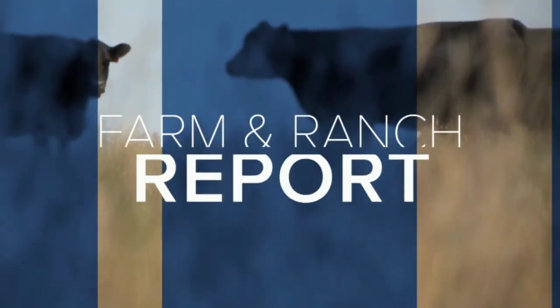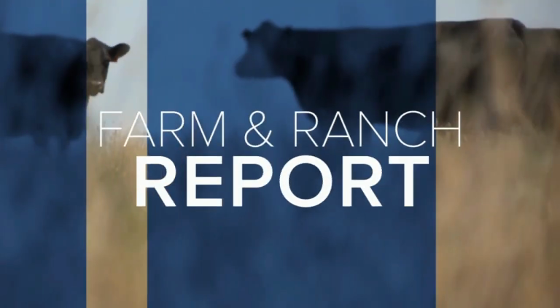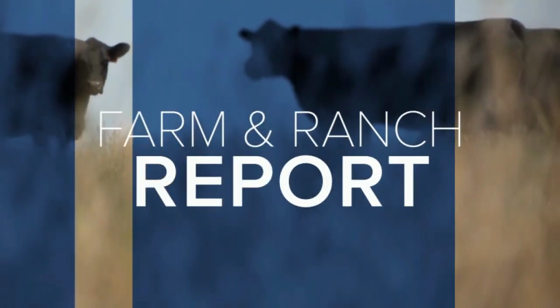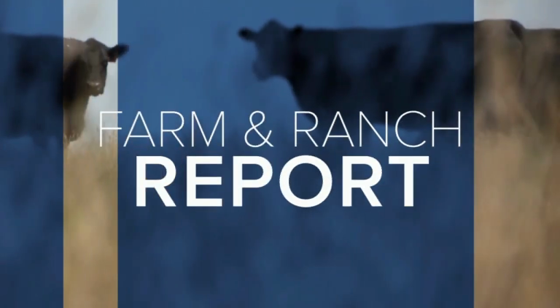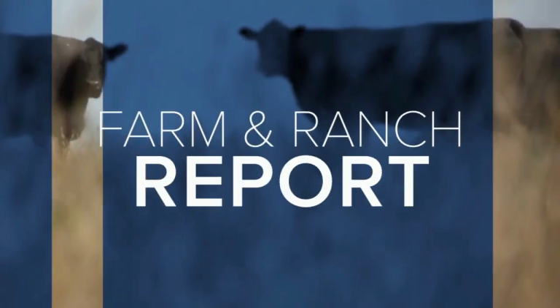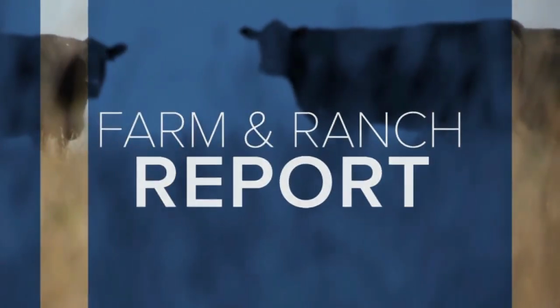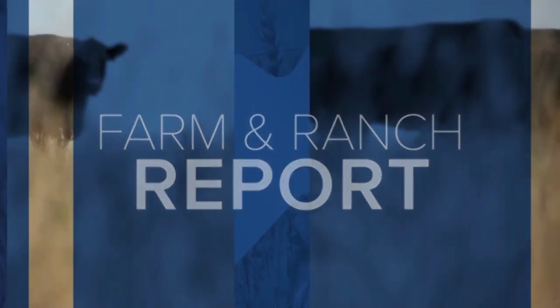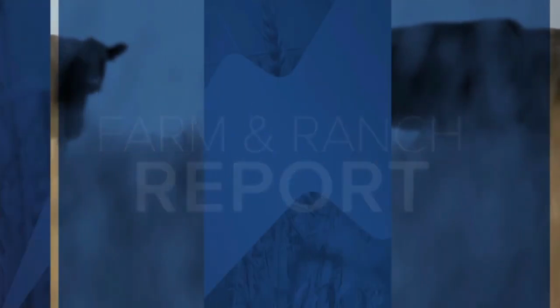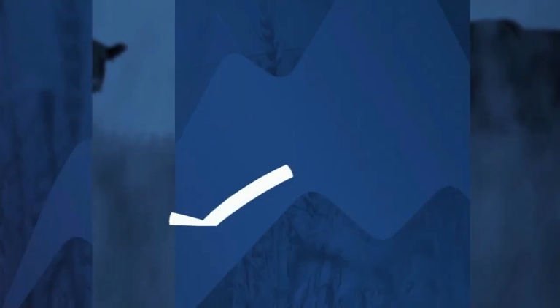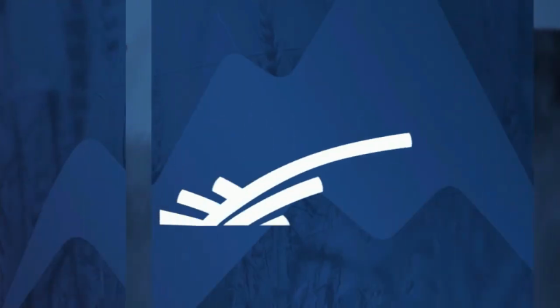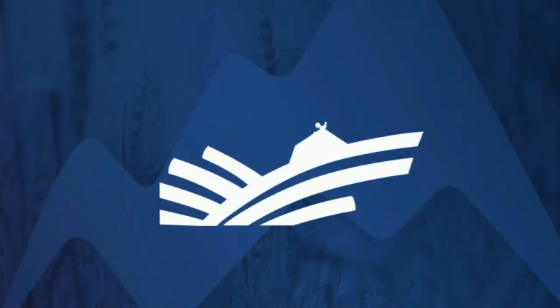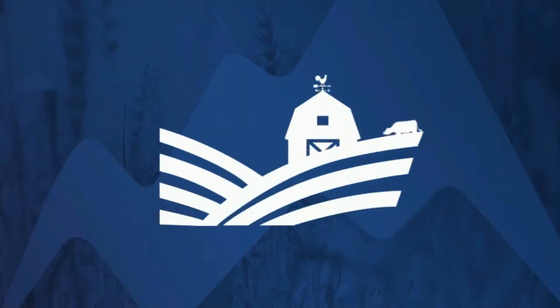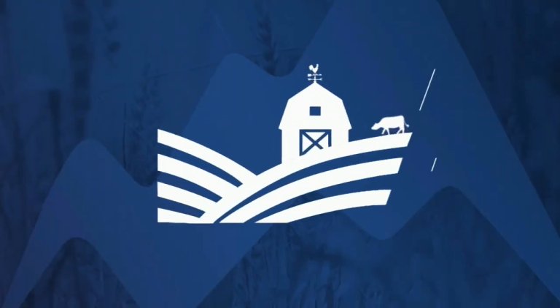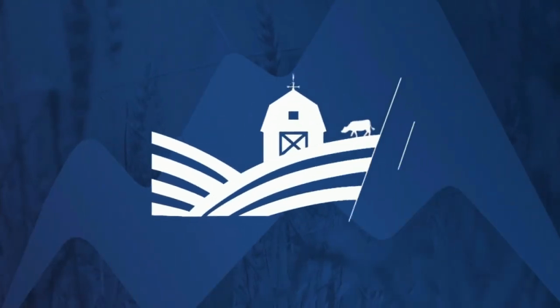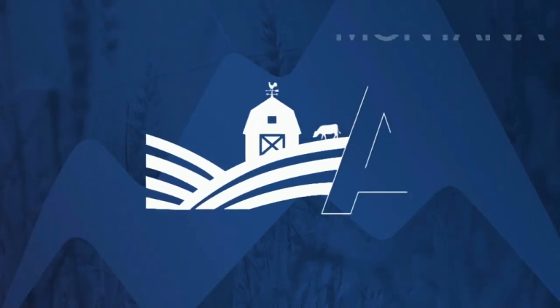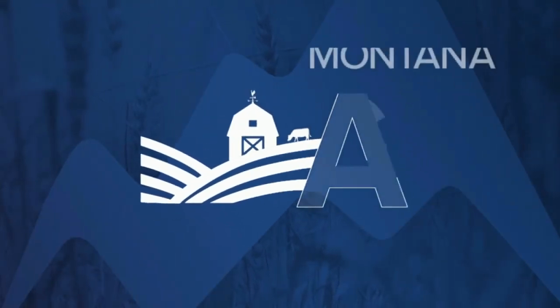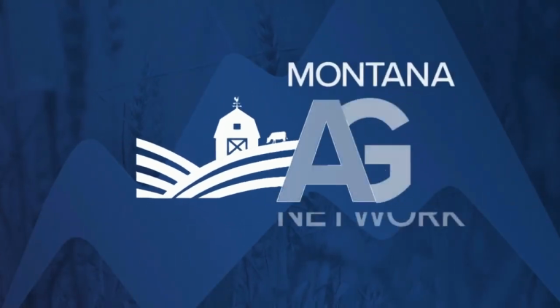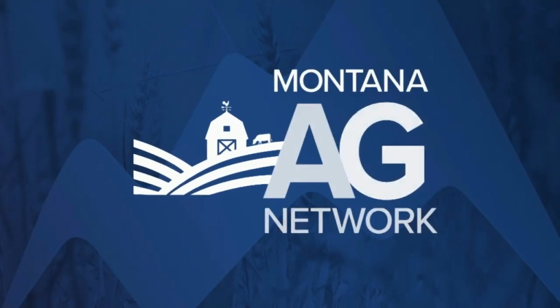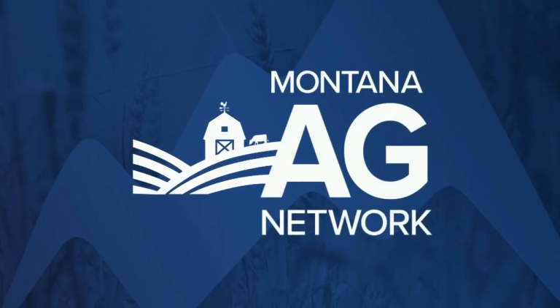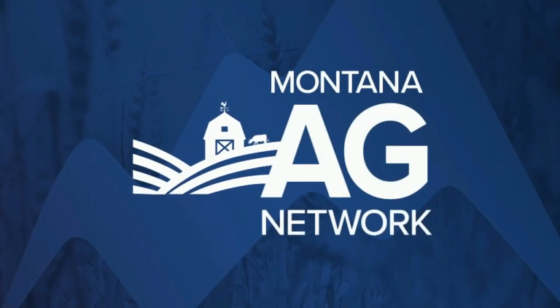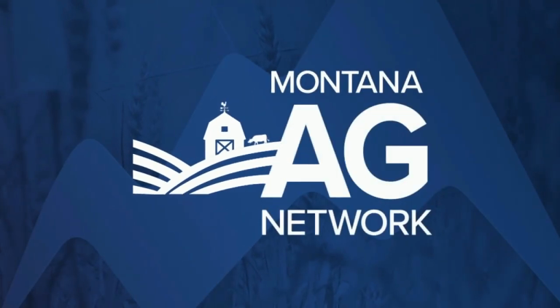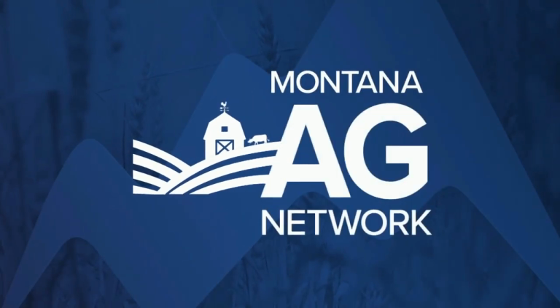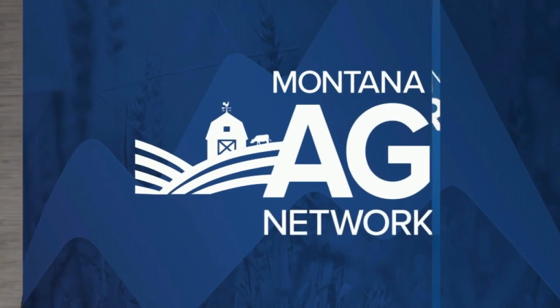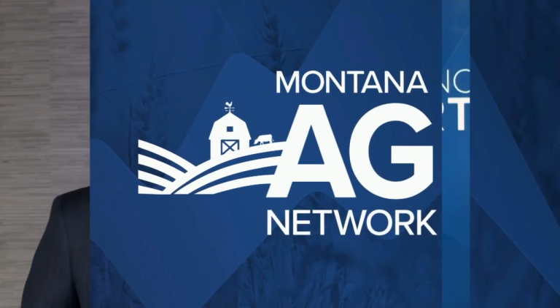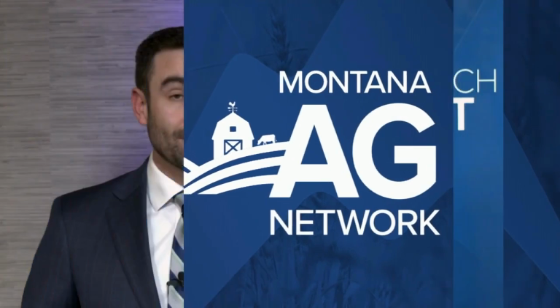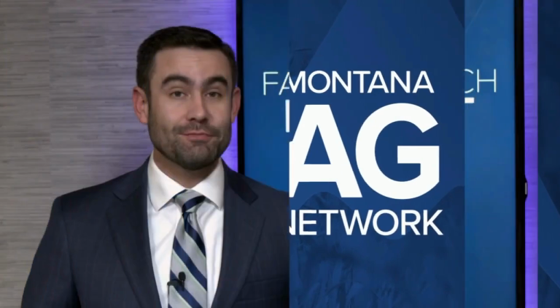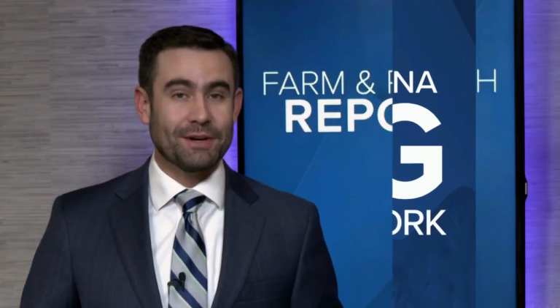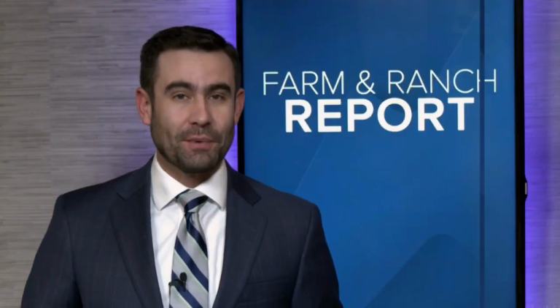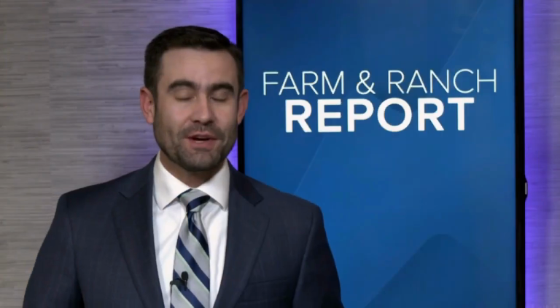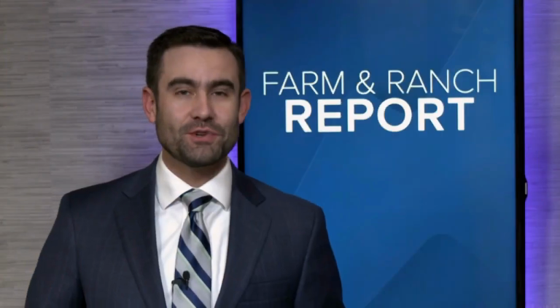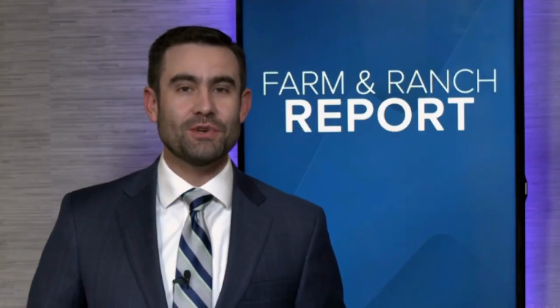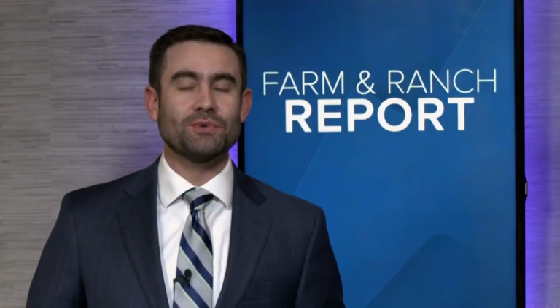Here's your farm and ranch report from the Montana Ag Network. Welcome back for our farm and ranch news.